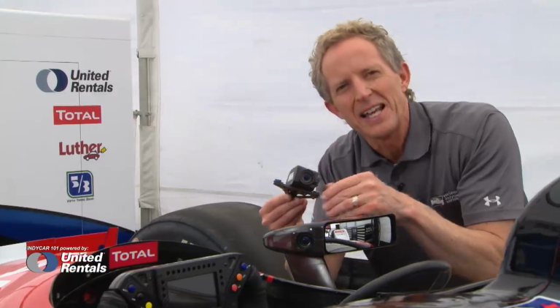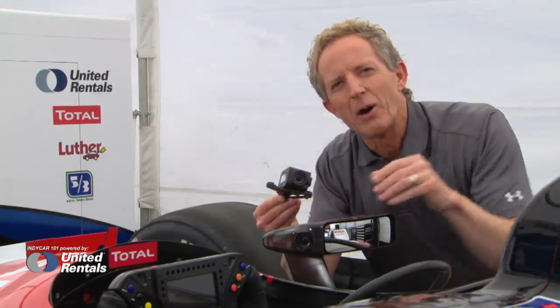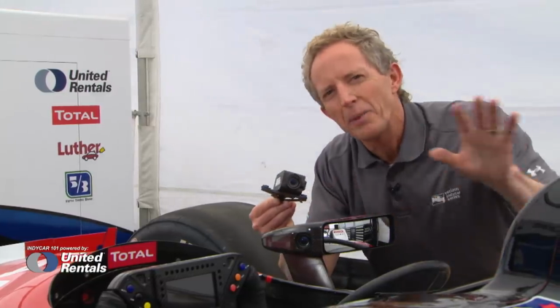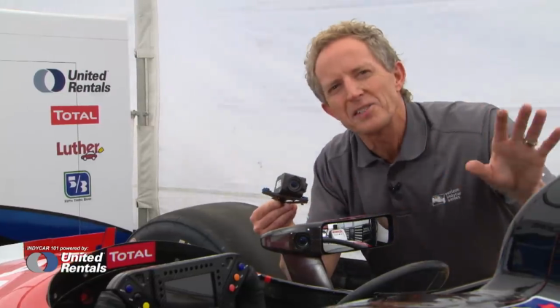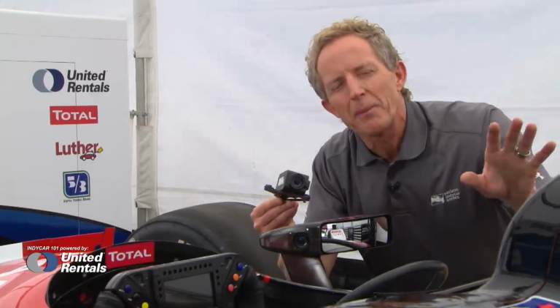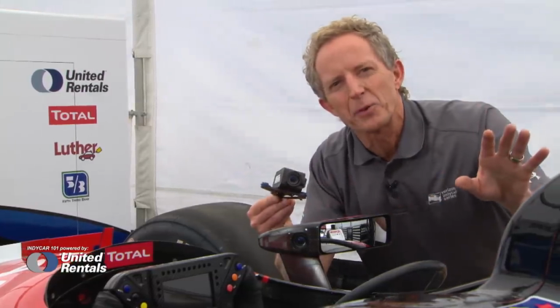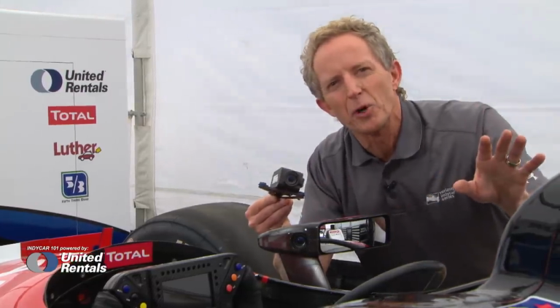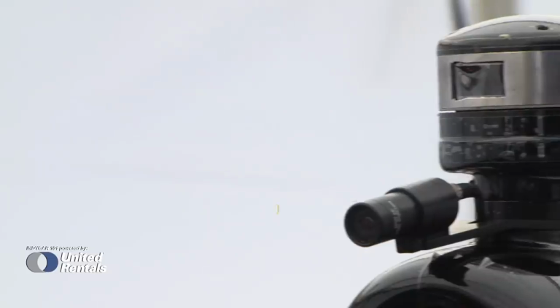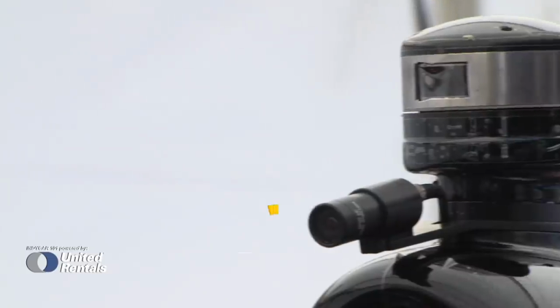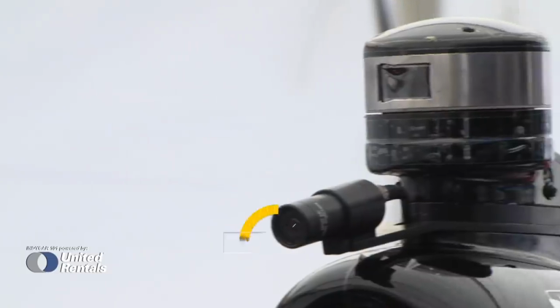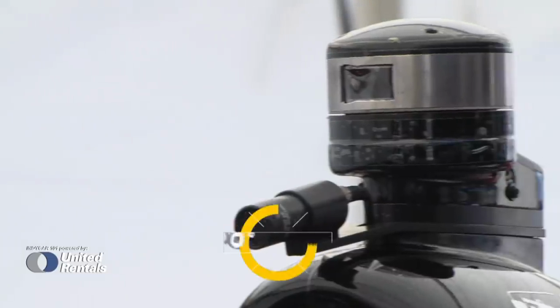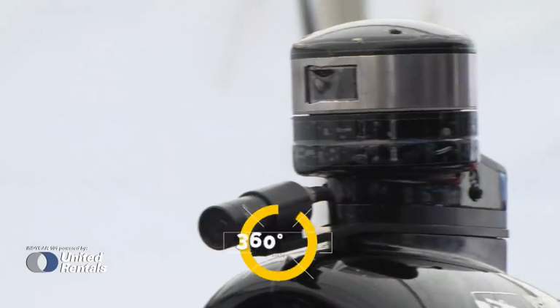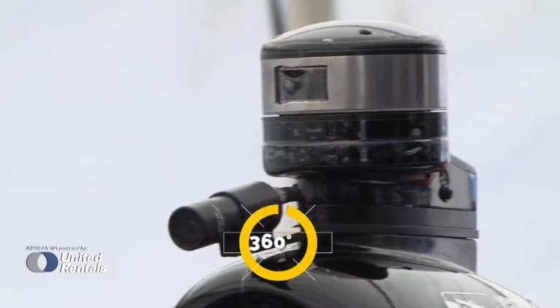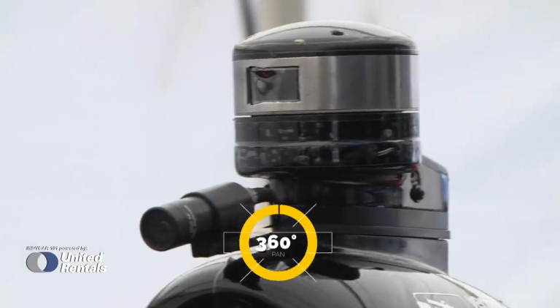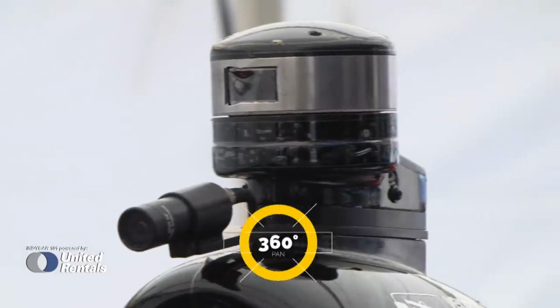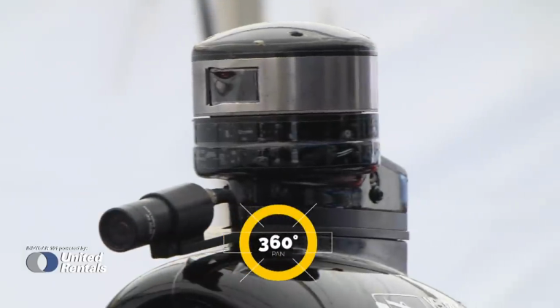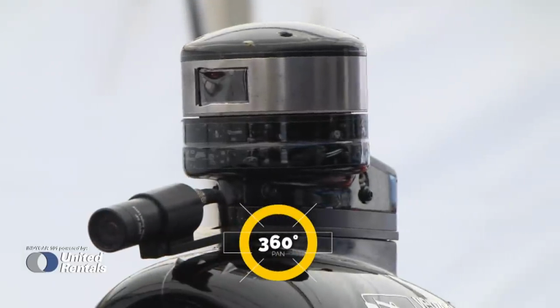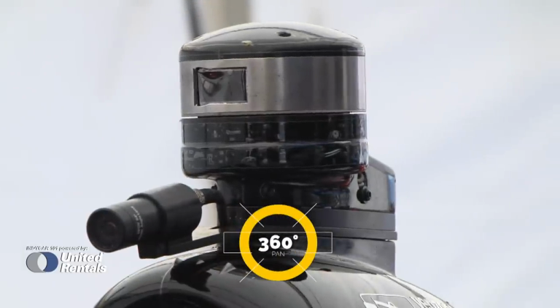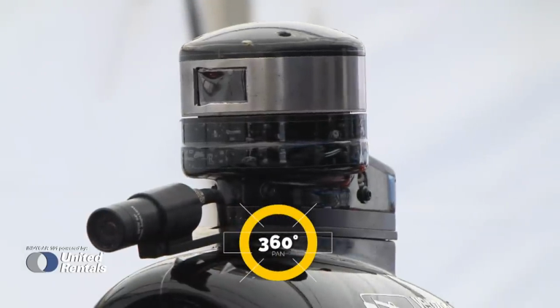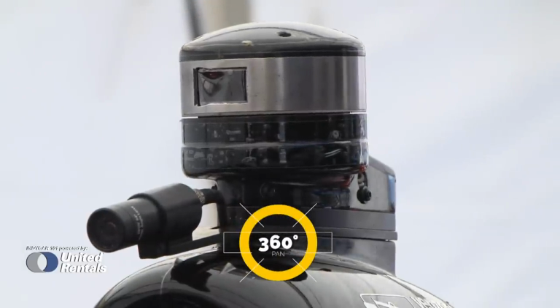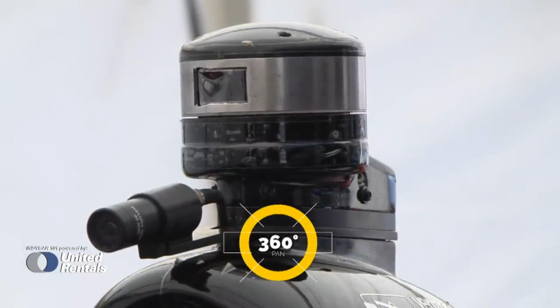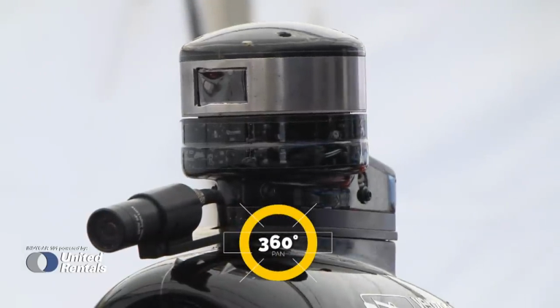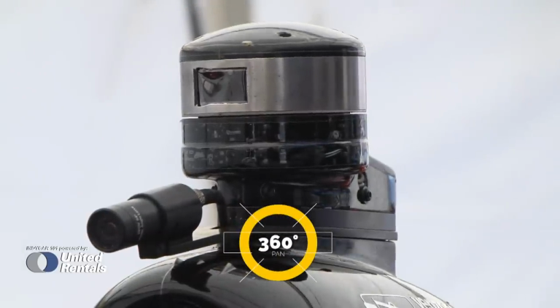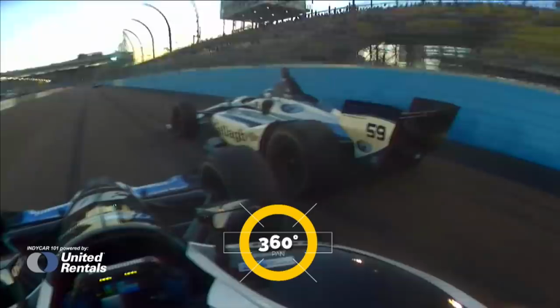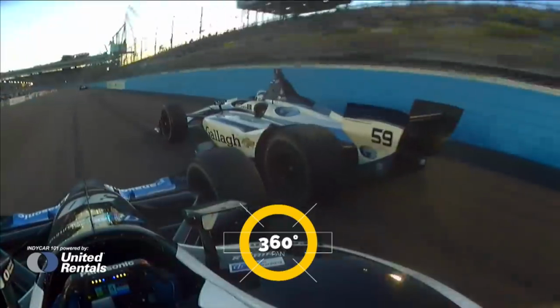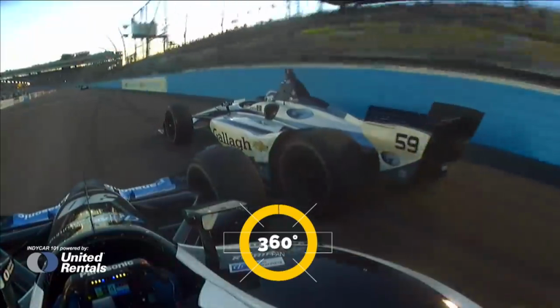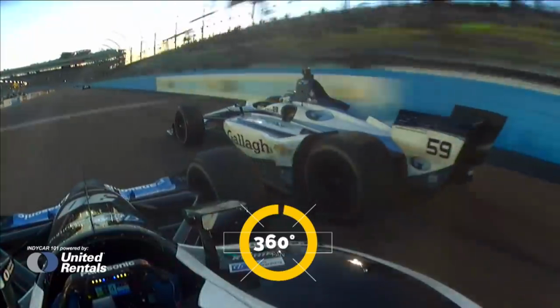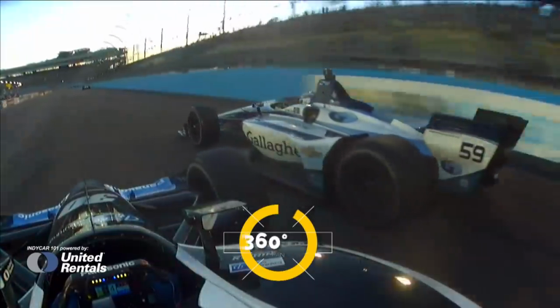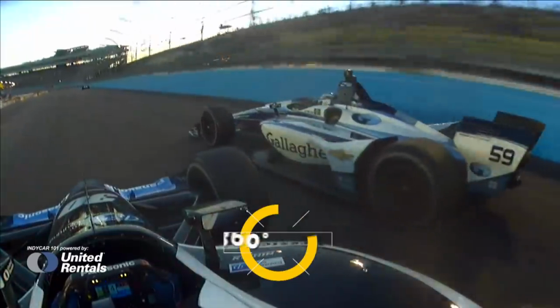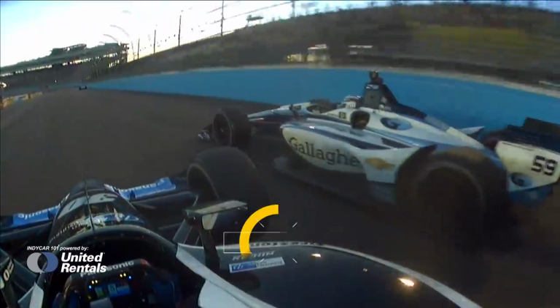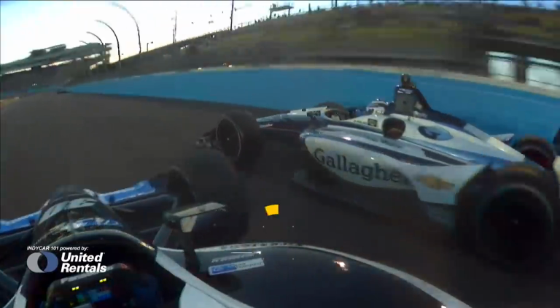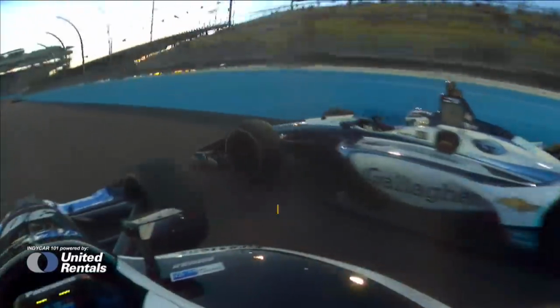Up on top of the roll hoop, the 360-degree view camera is retained as one of the primary cameras.